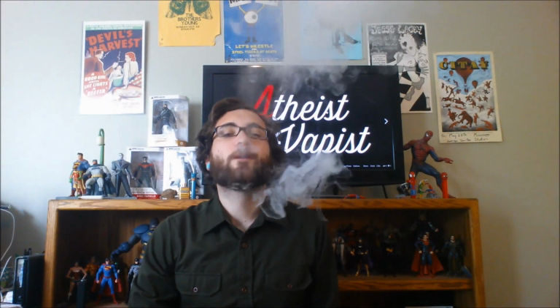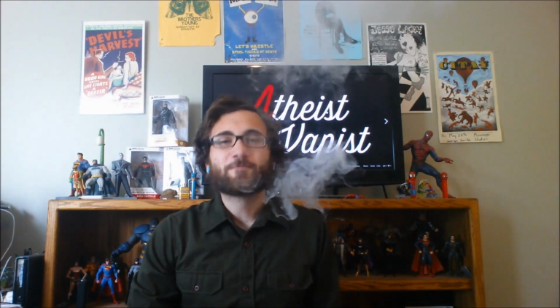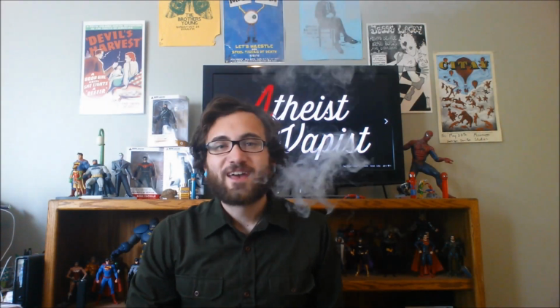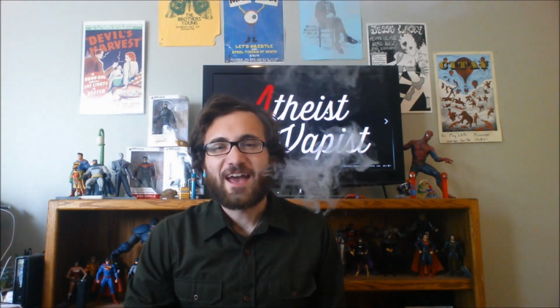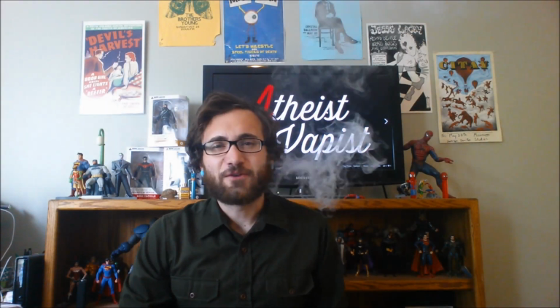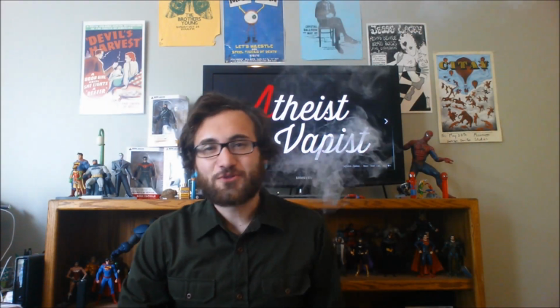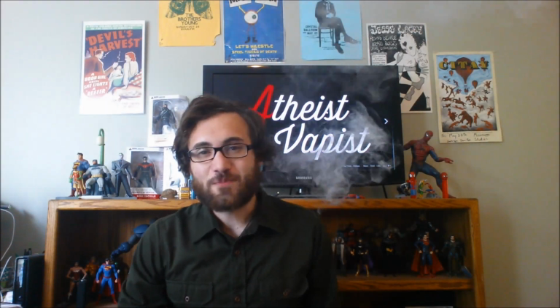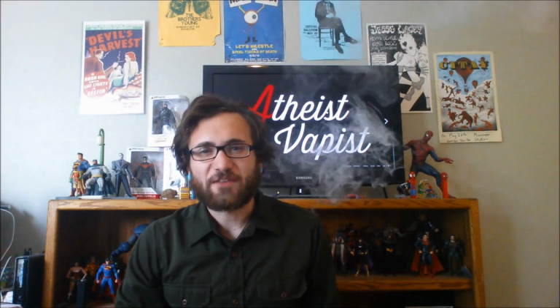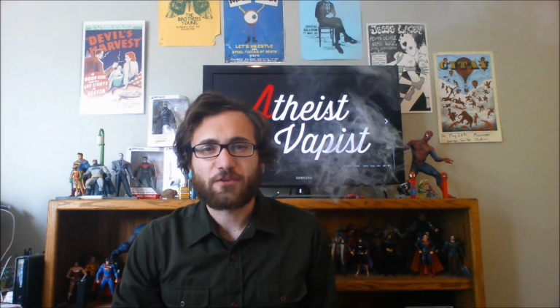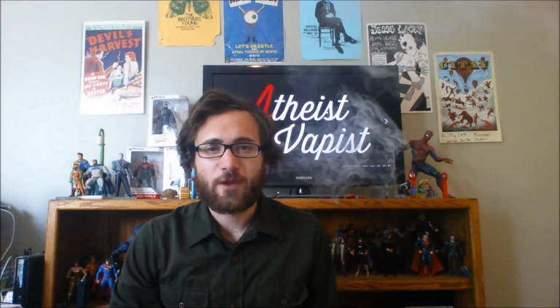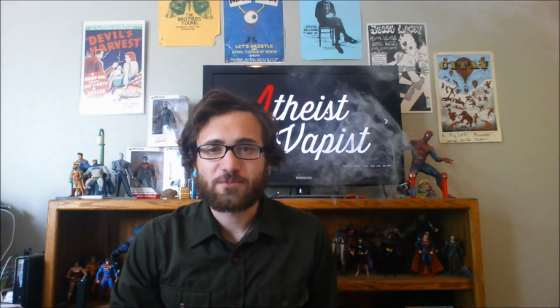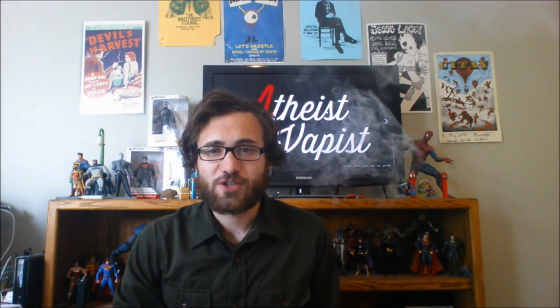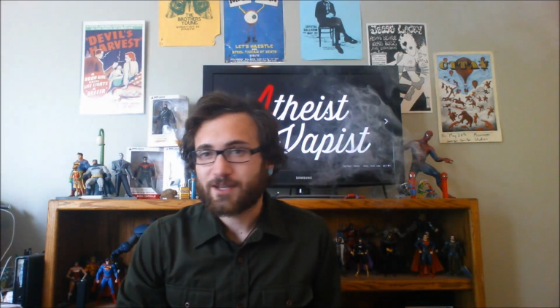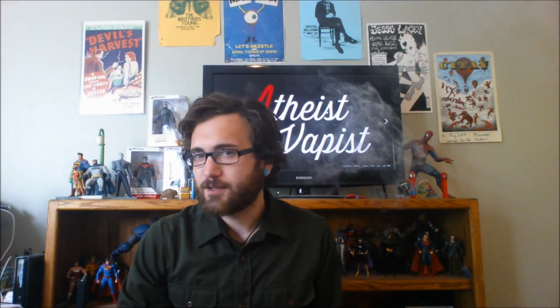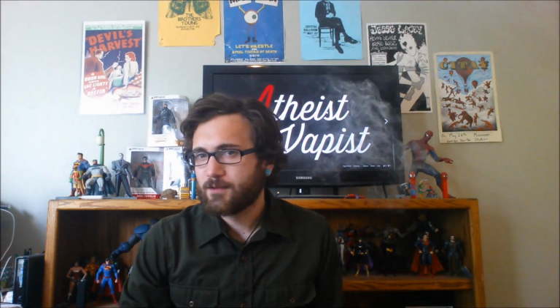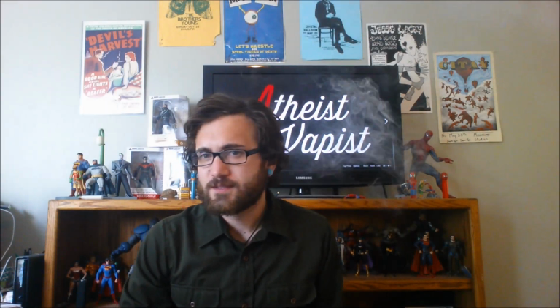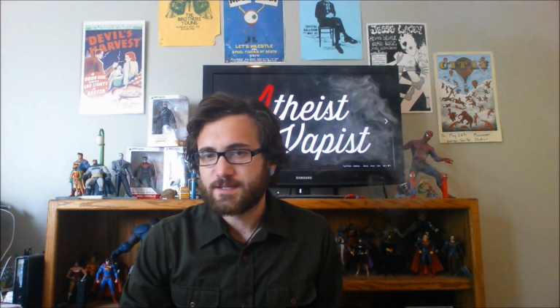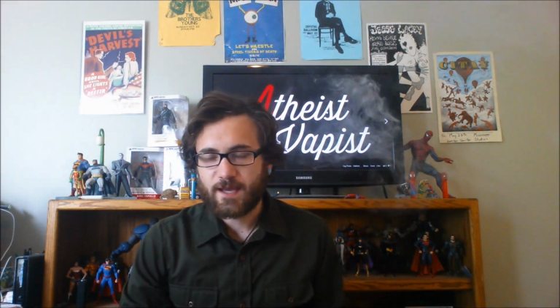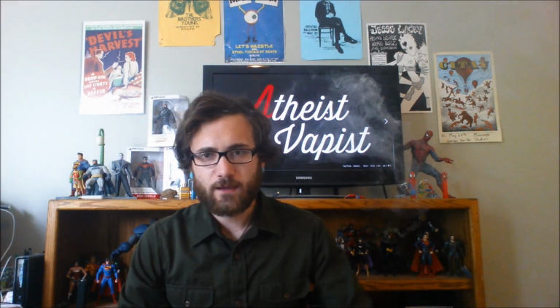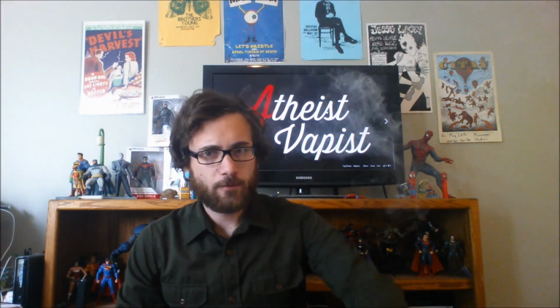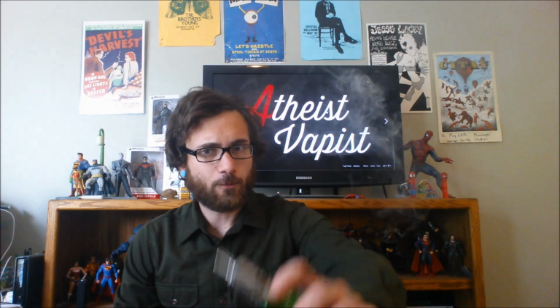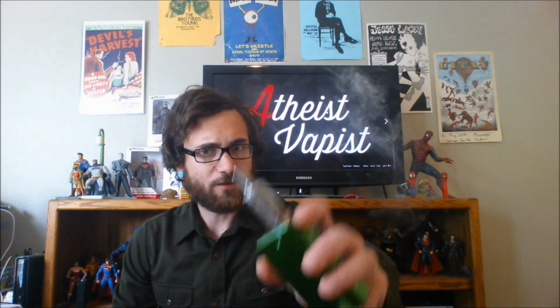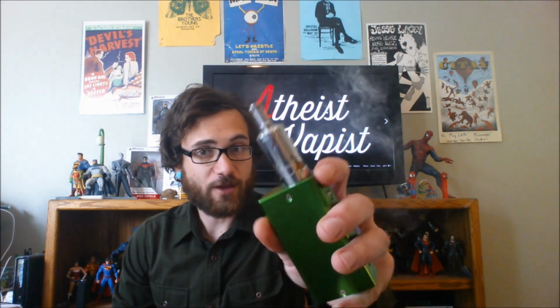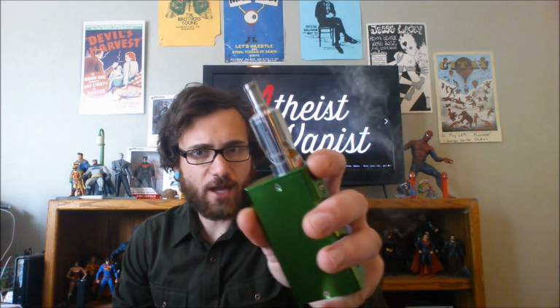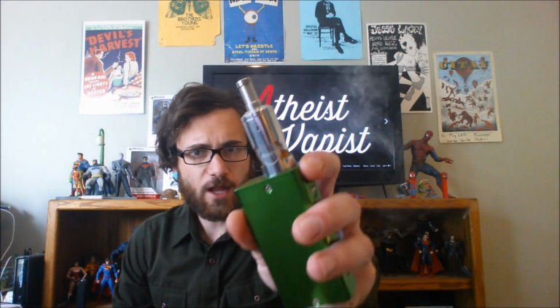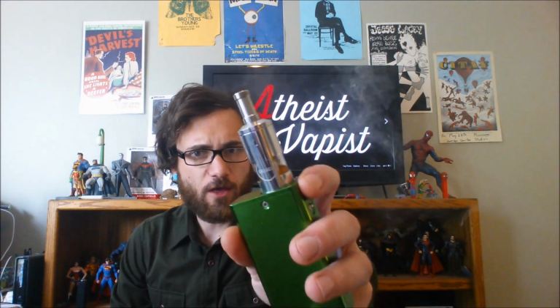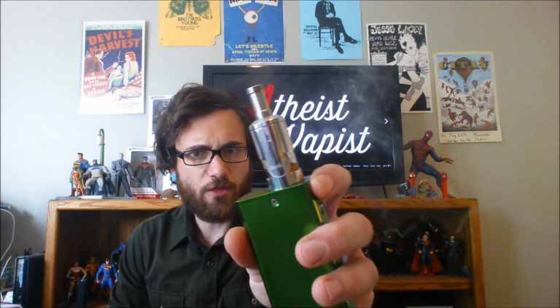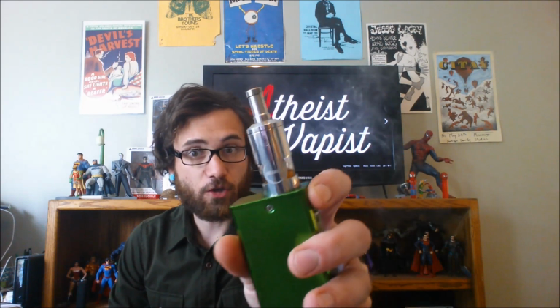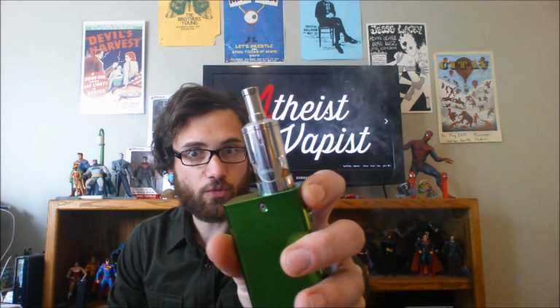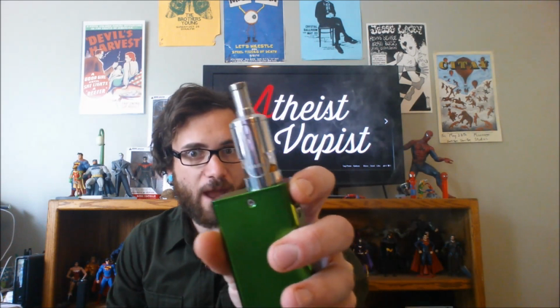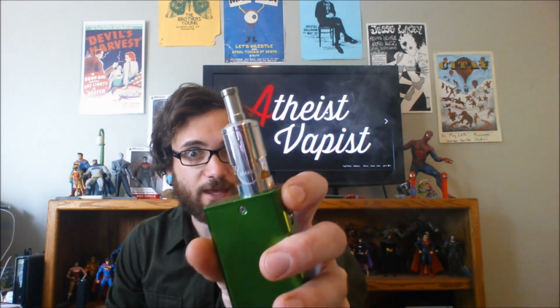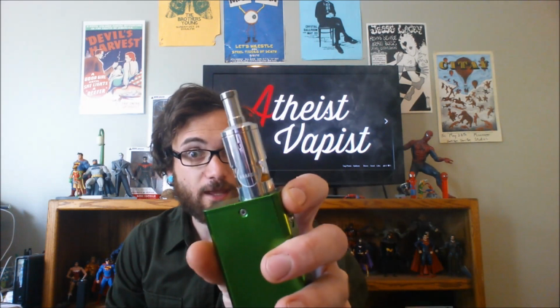Hey YouTube, AtheistVape is checking in. Today we've got the Kraken.